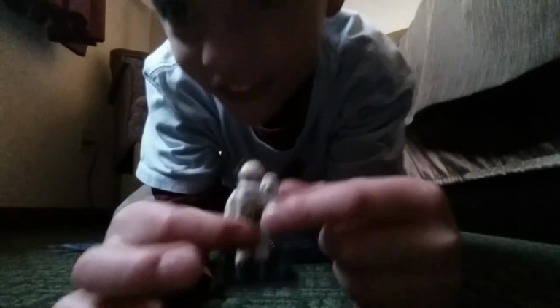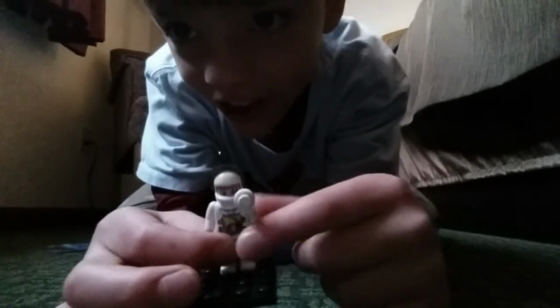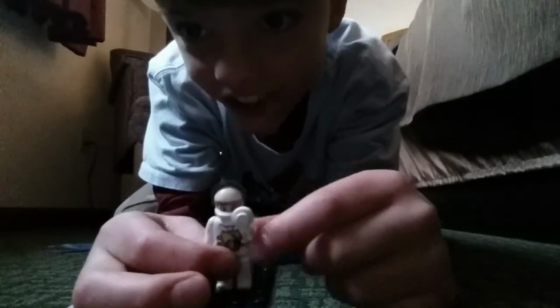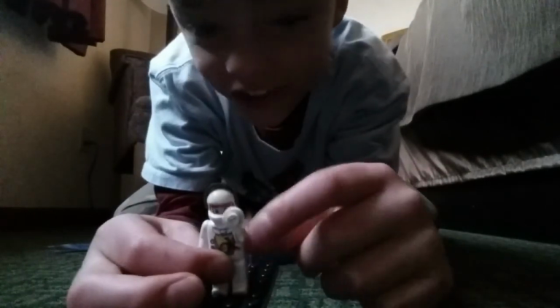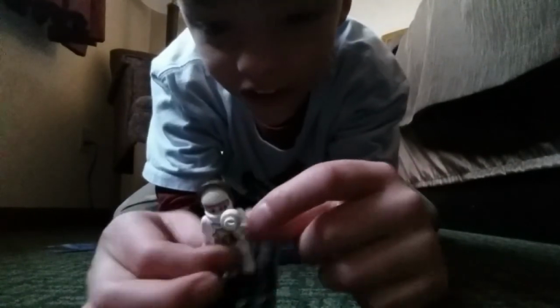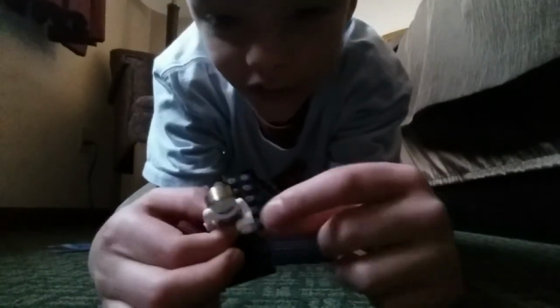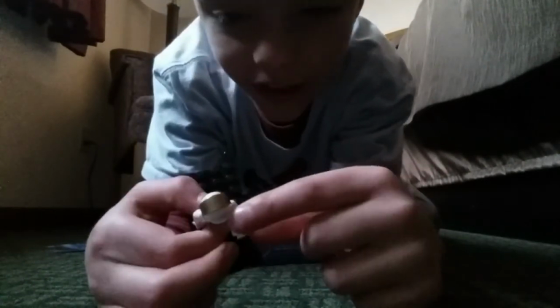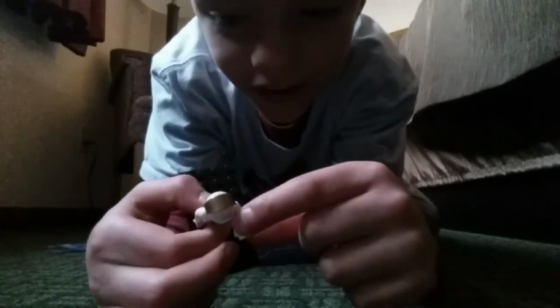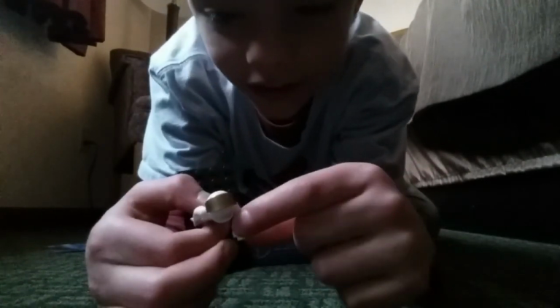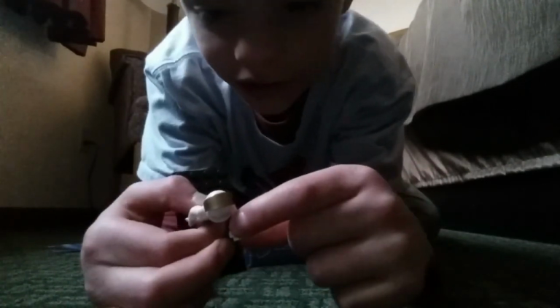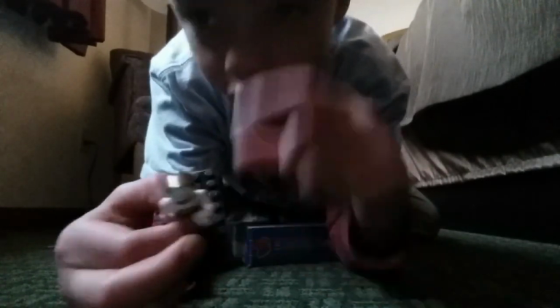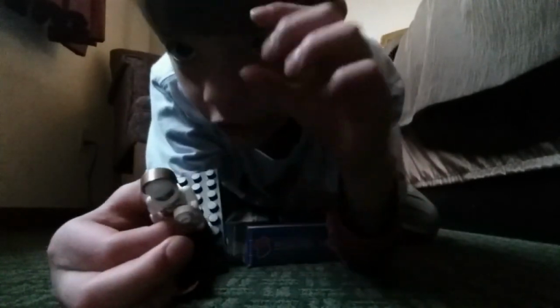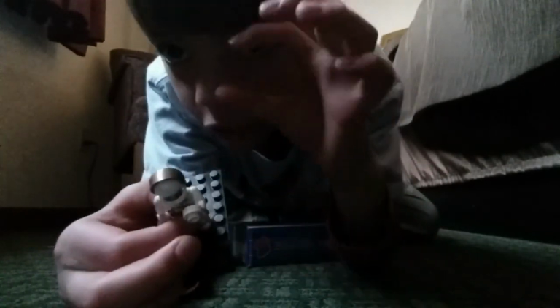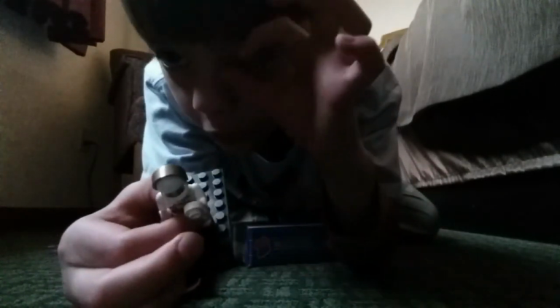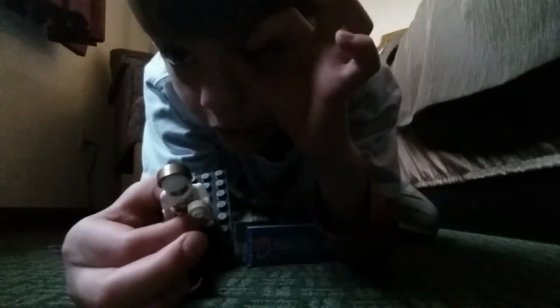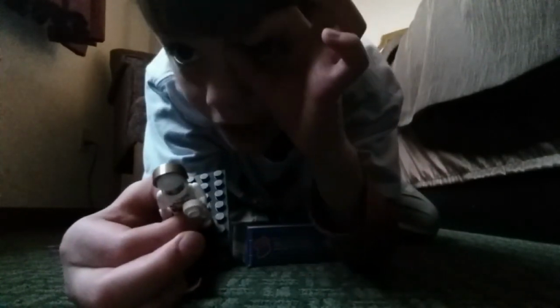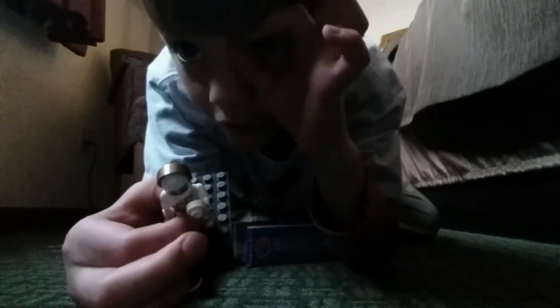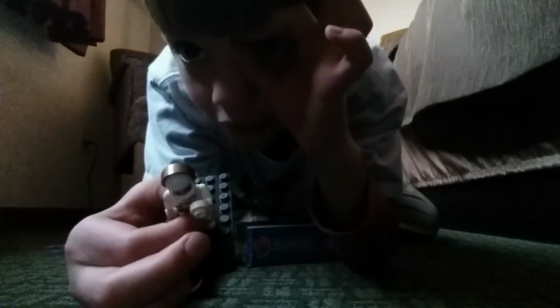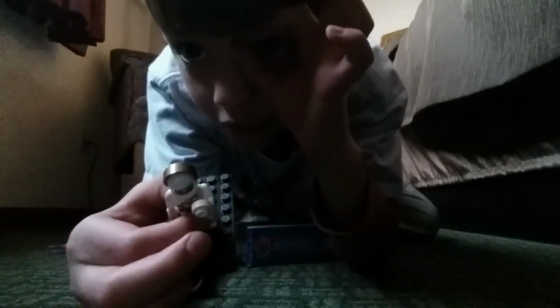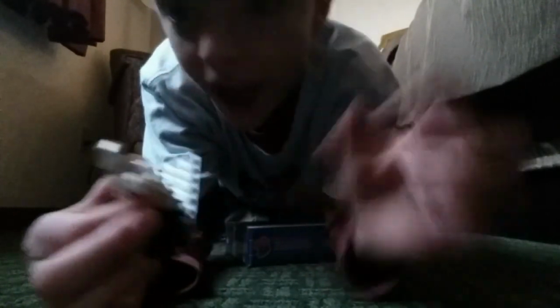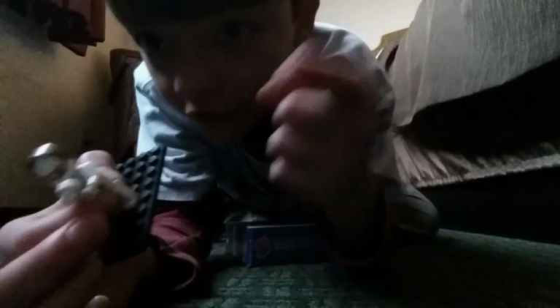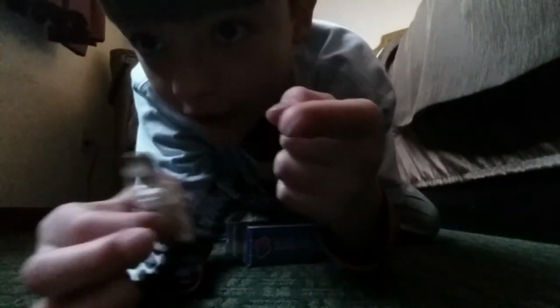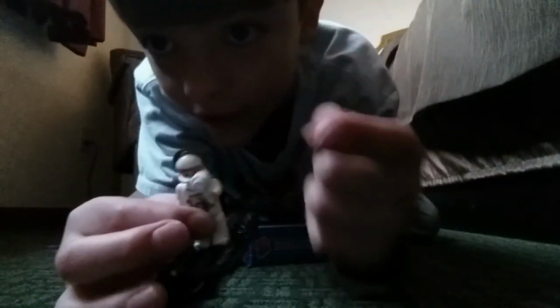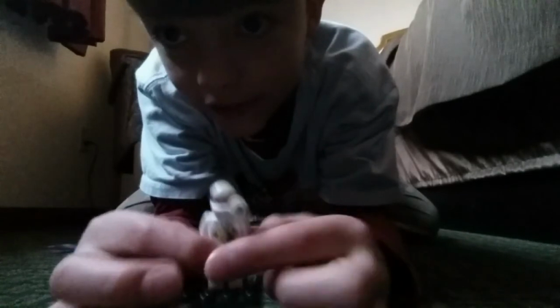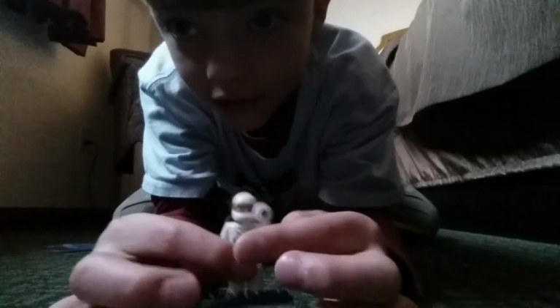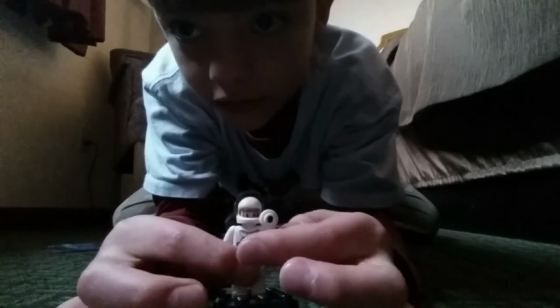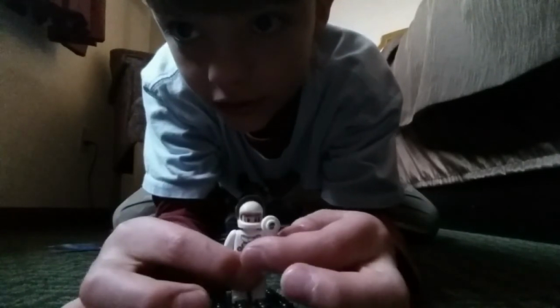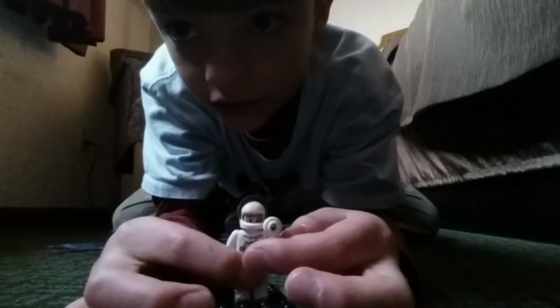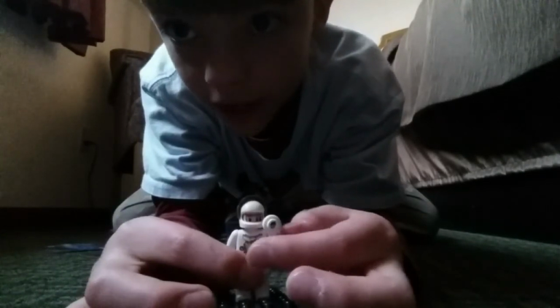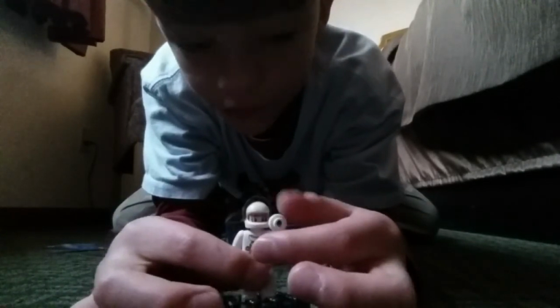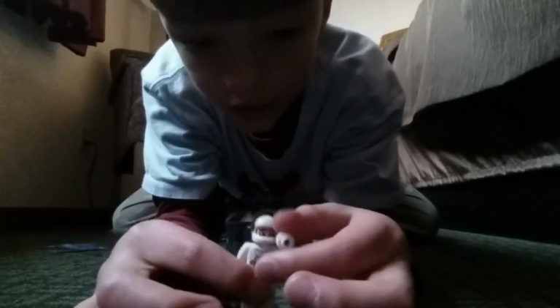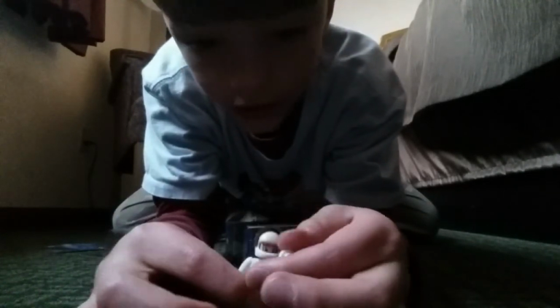I forgot what it's called — the thing you look through. A magnifying glass! That's it, a magnifying glass.